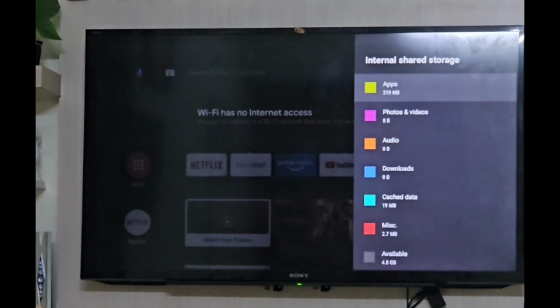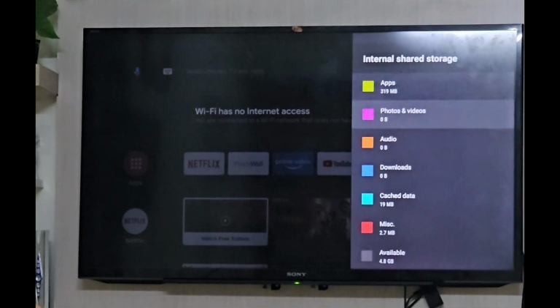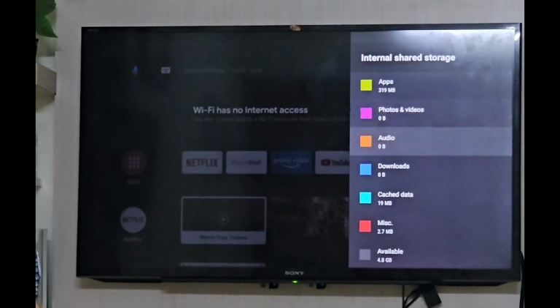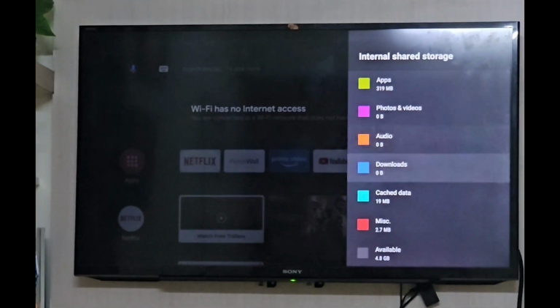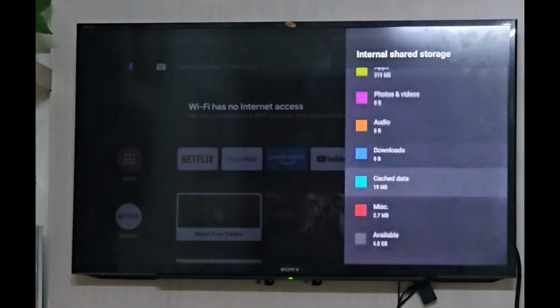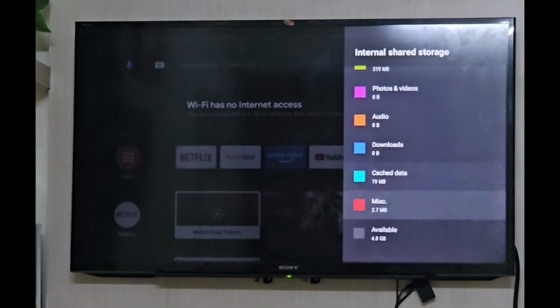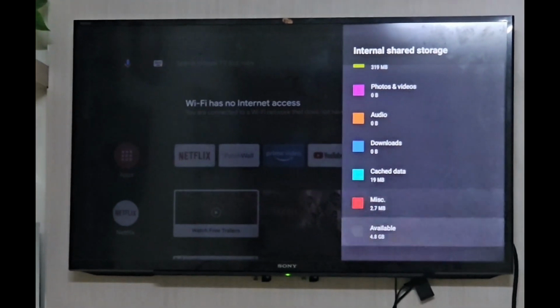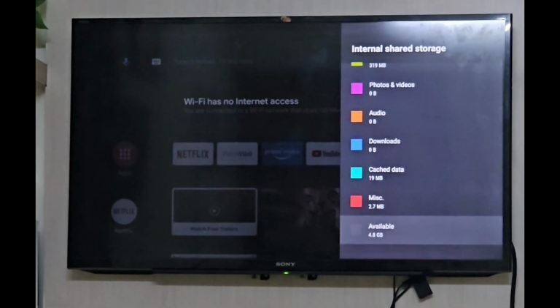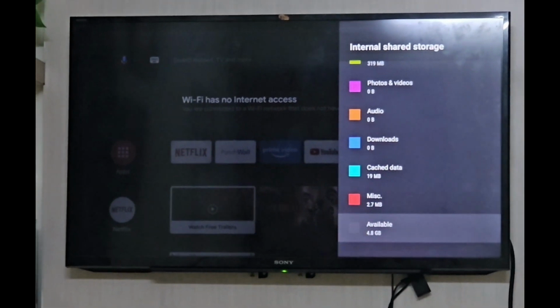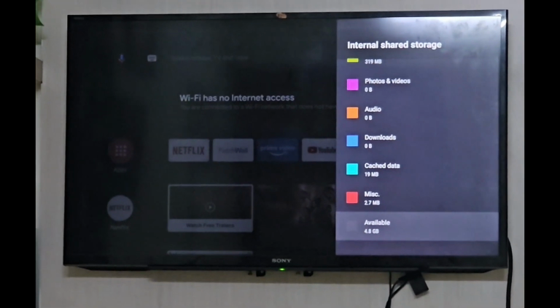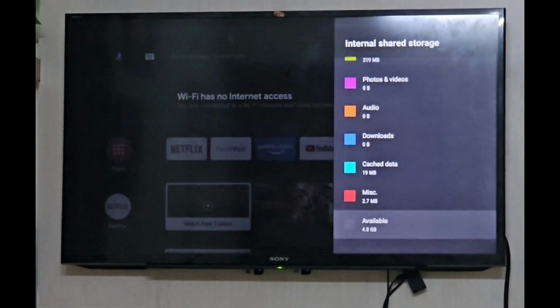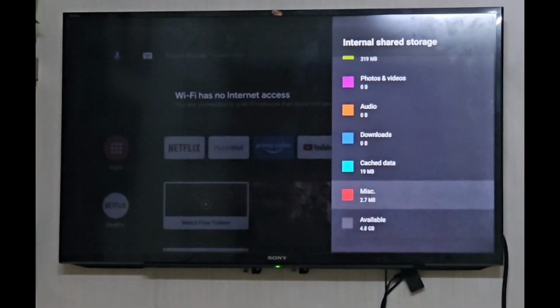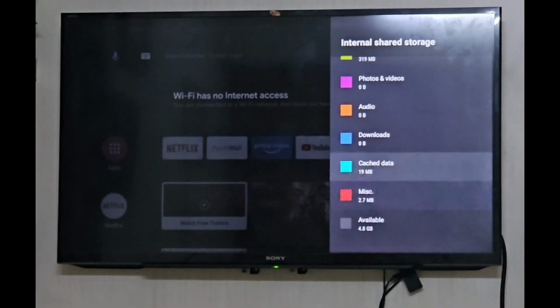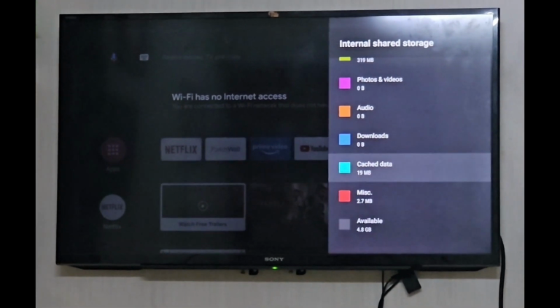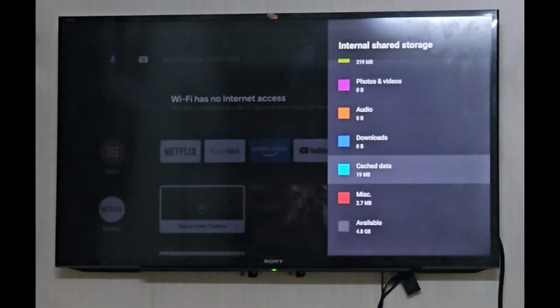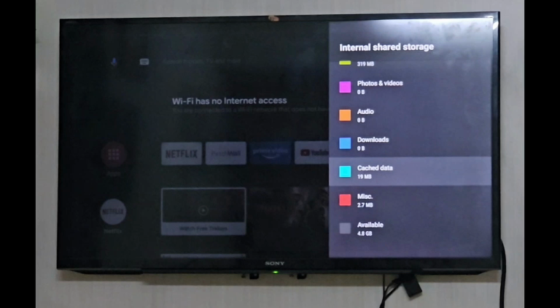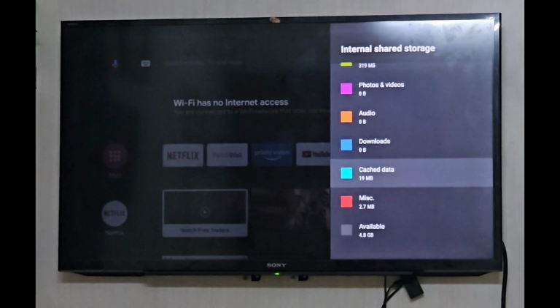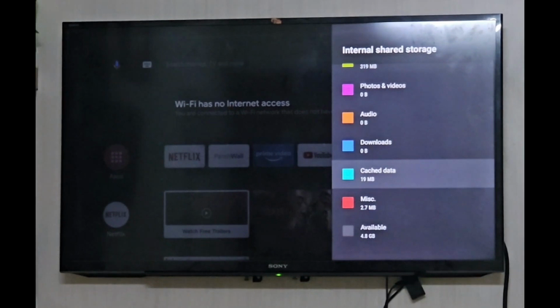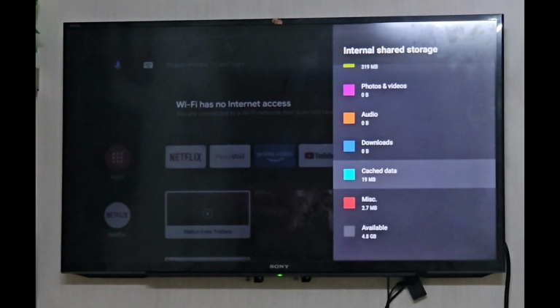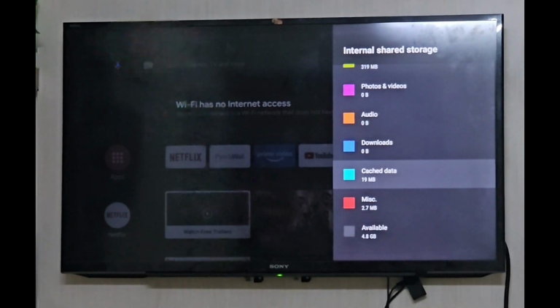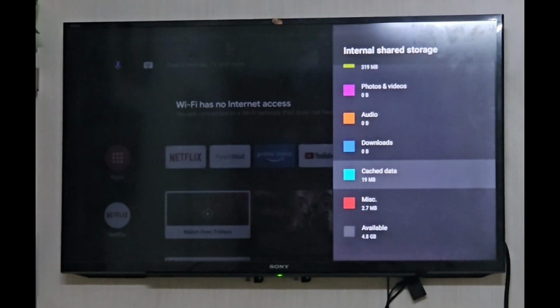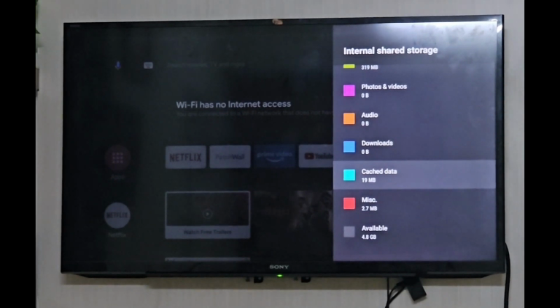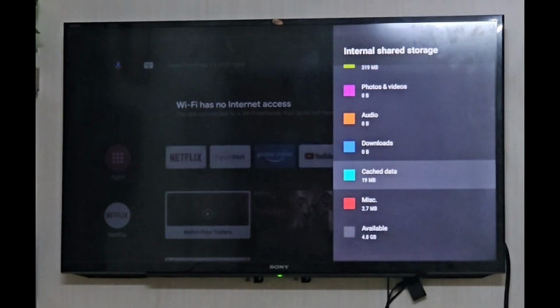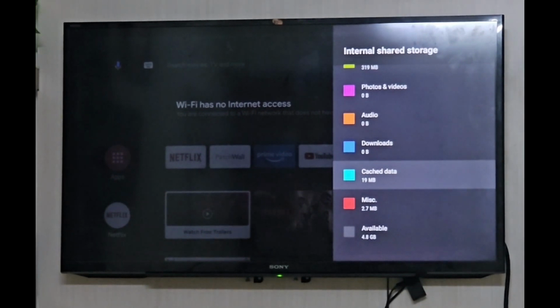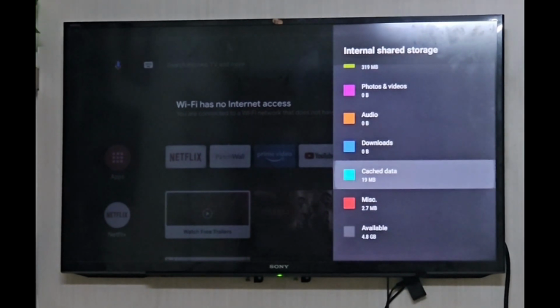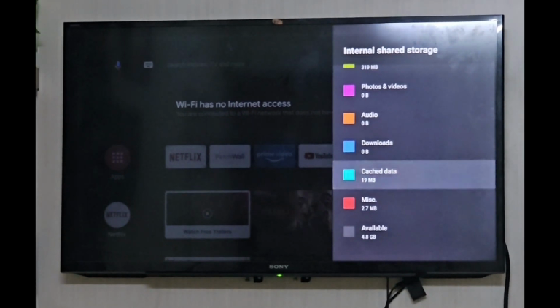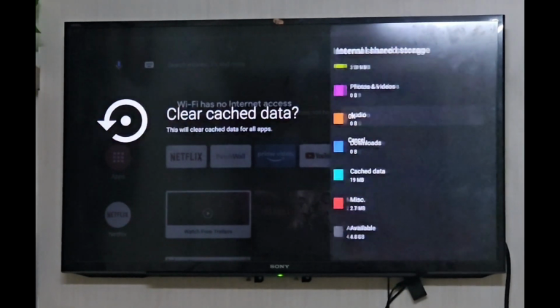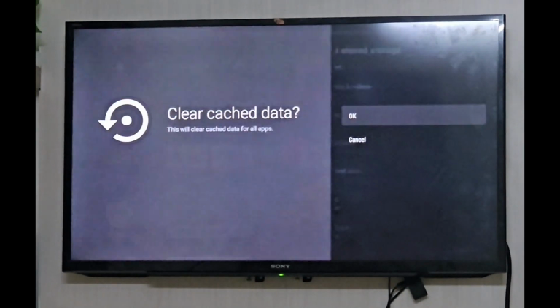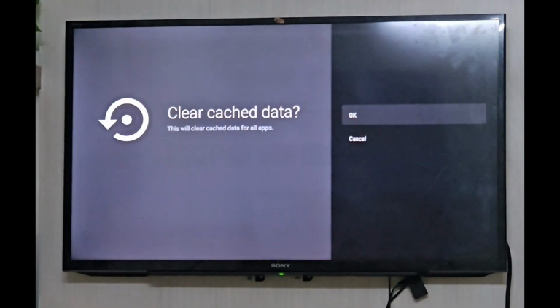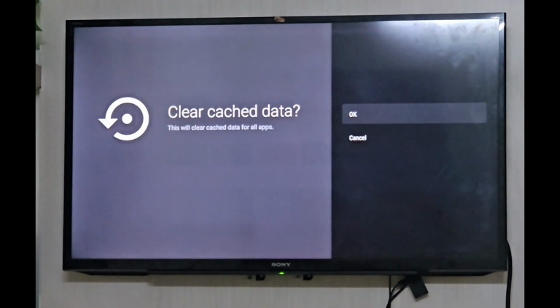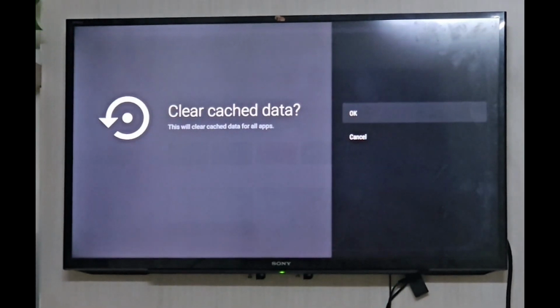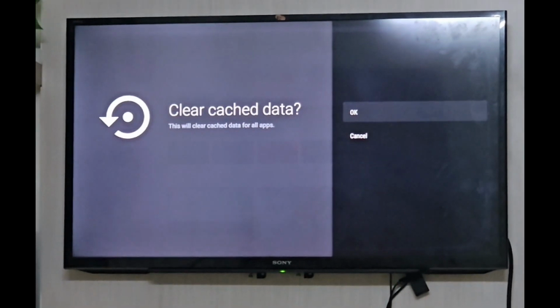So go to Storage, you can see the cache data — clear this.